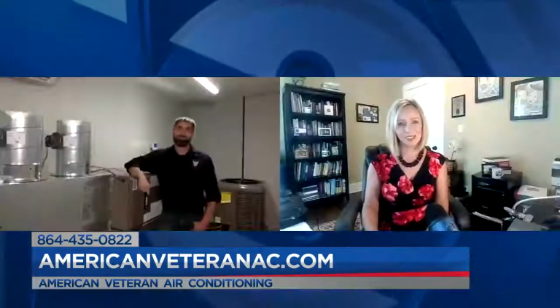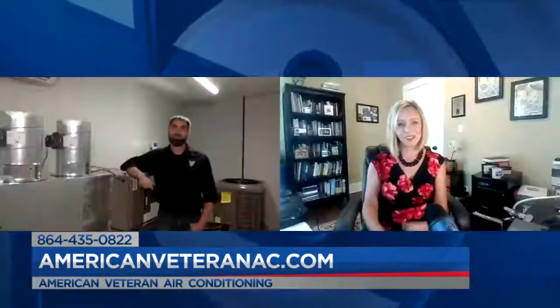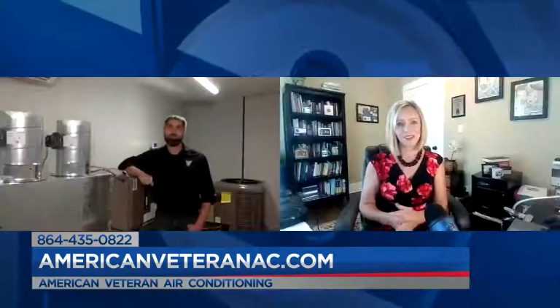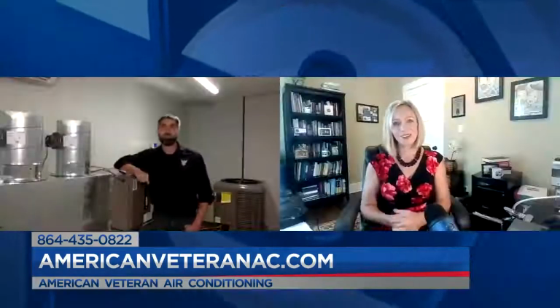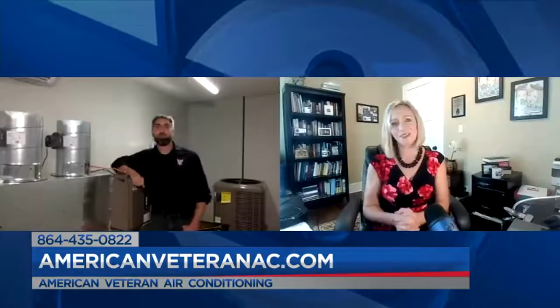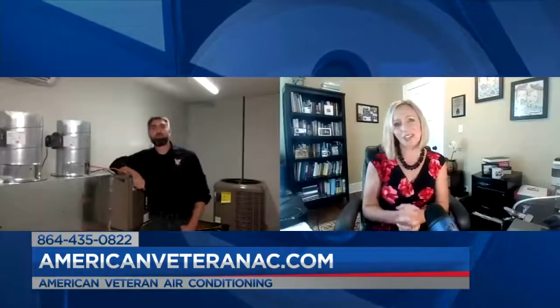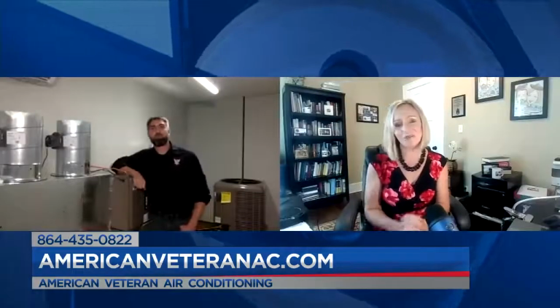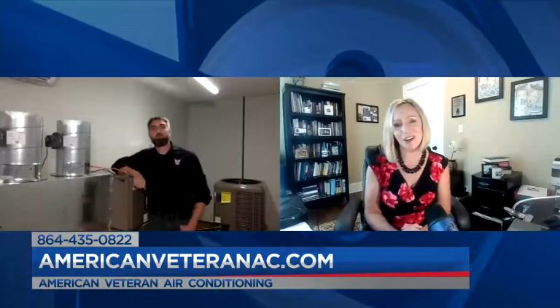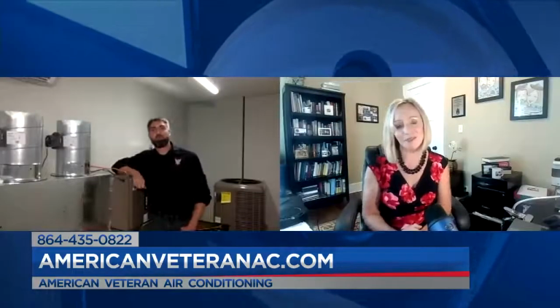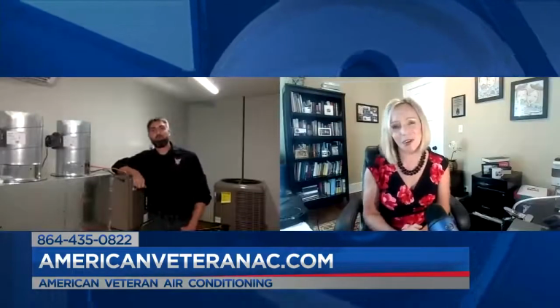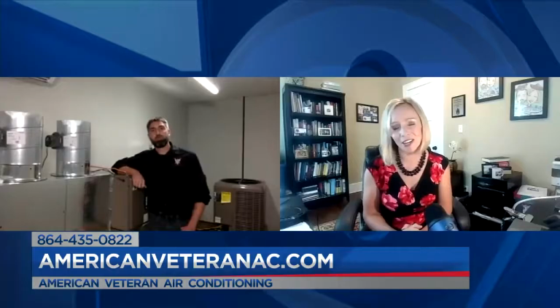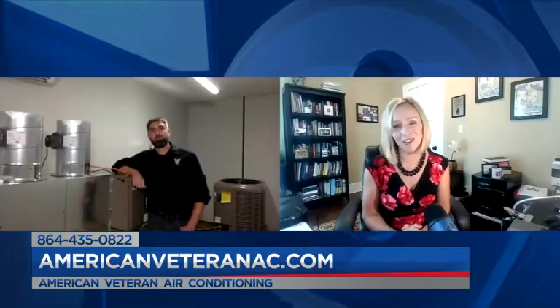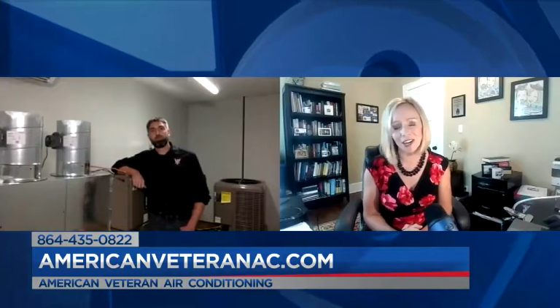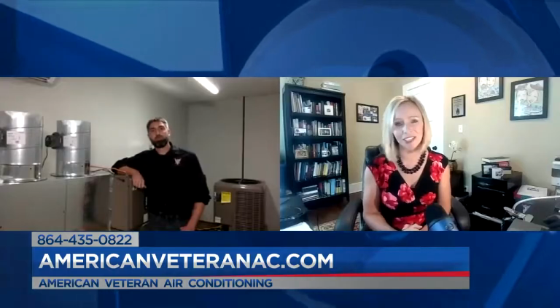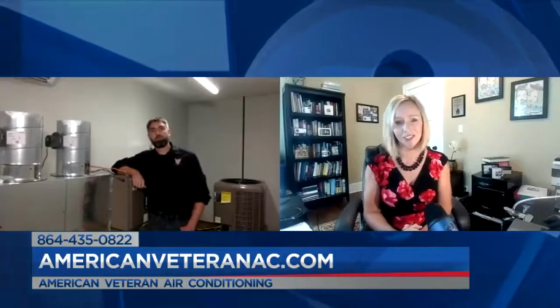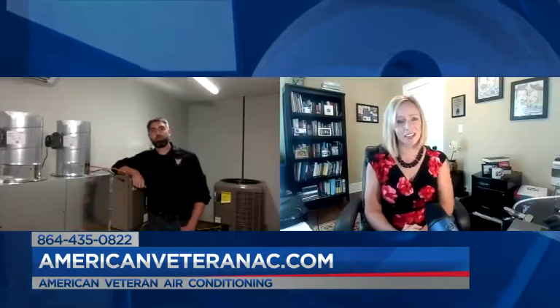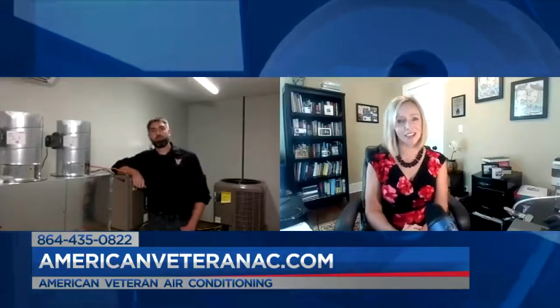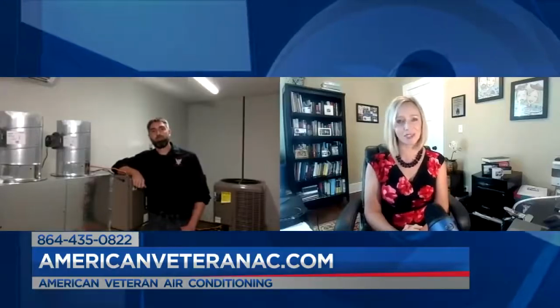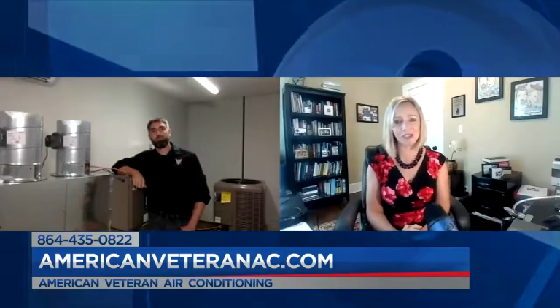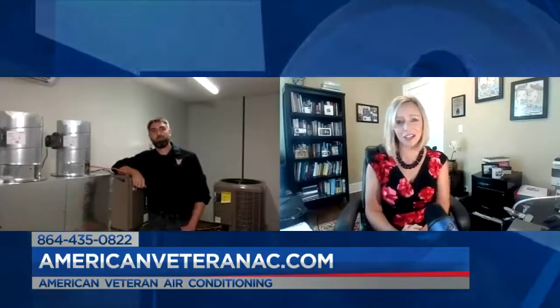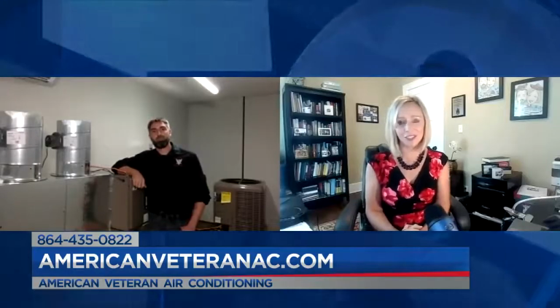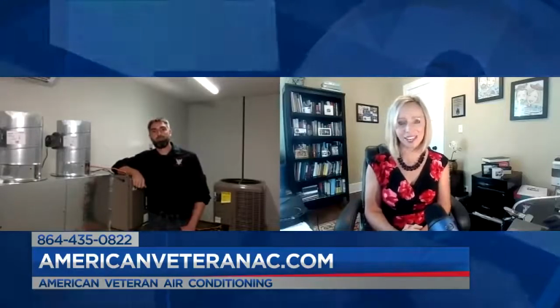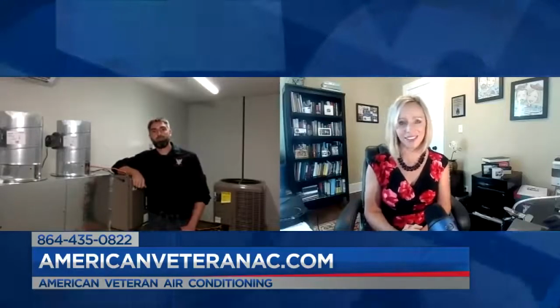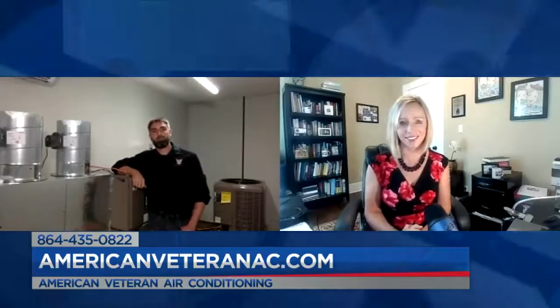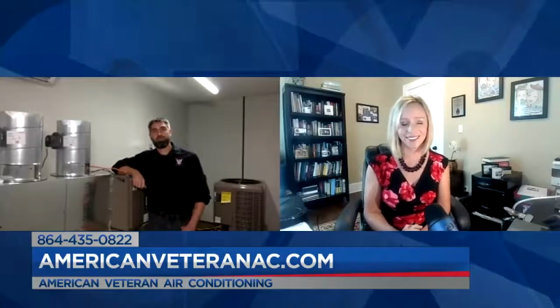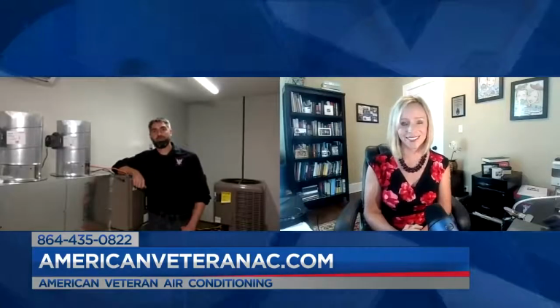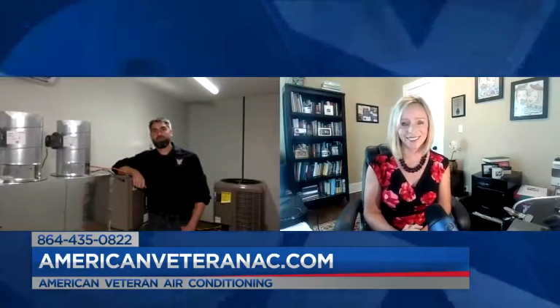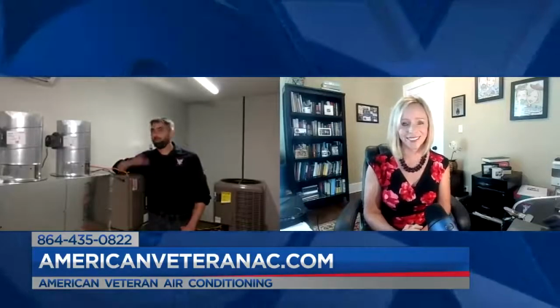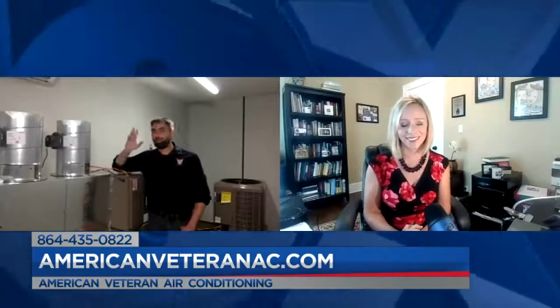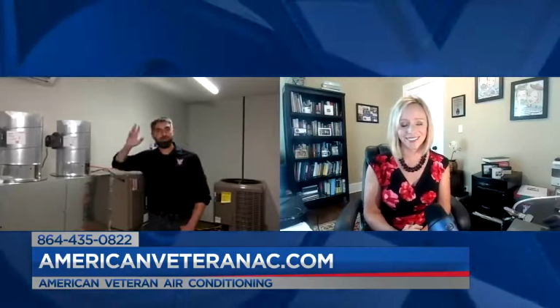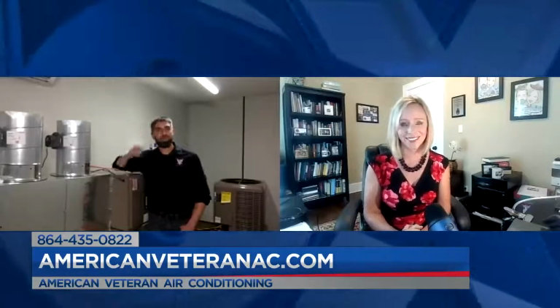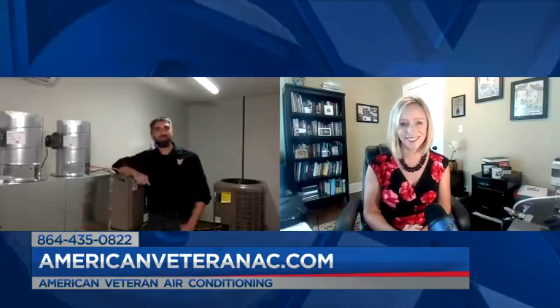Absolutely, you're wonderful. Sean McGraw from American Veteran Air Conditioning — thanks so much for talking to us today. Yeah, you bet. Take care.